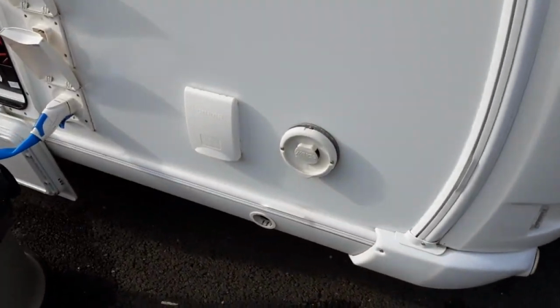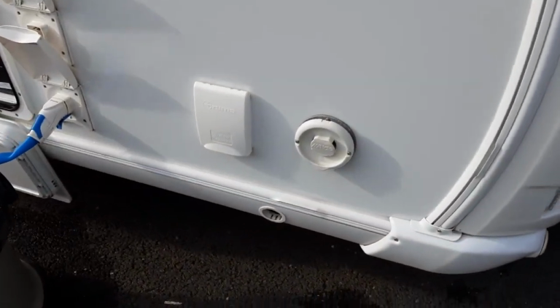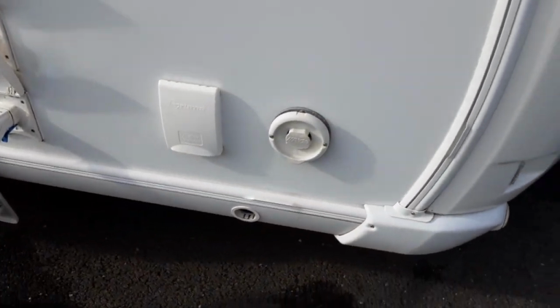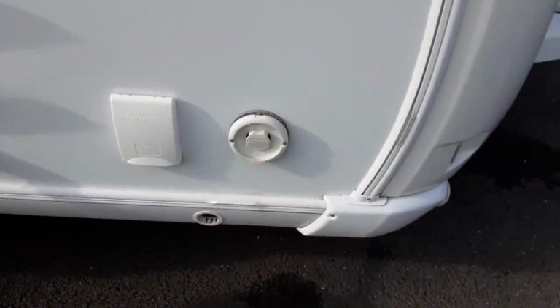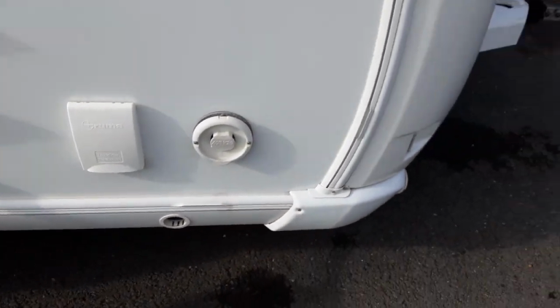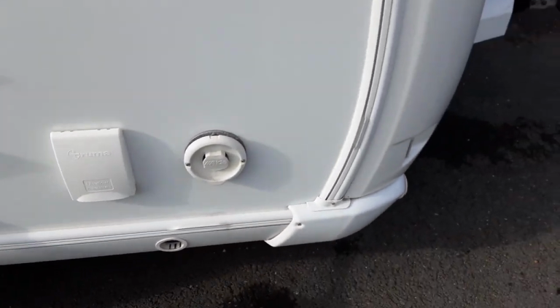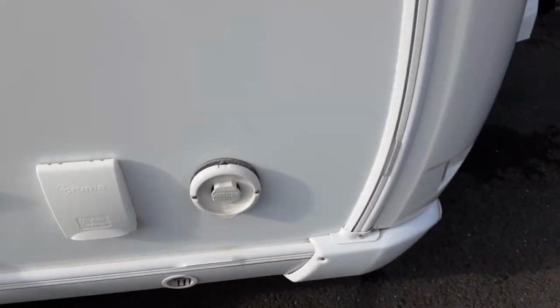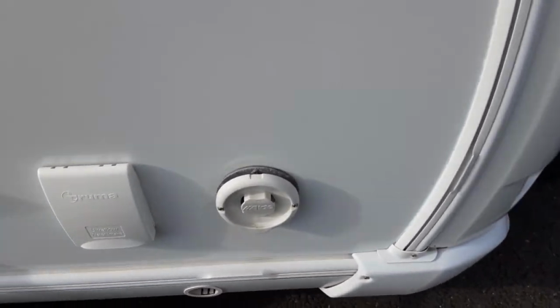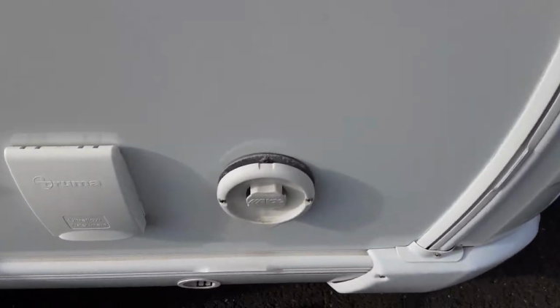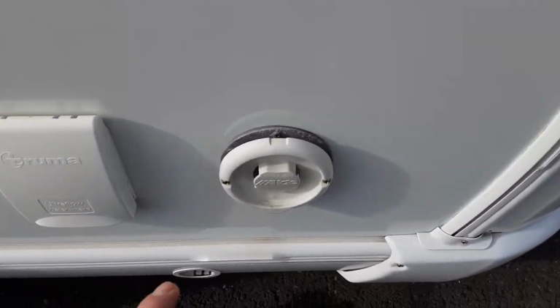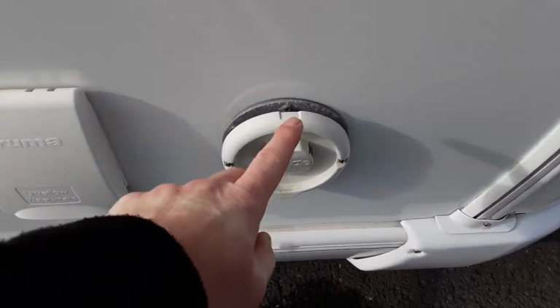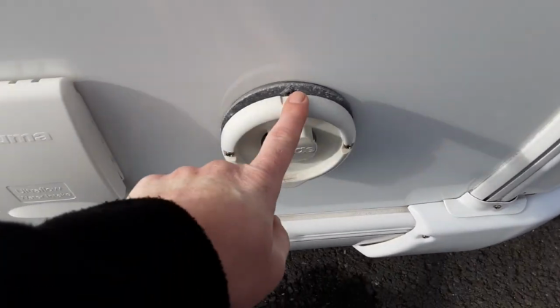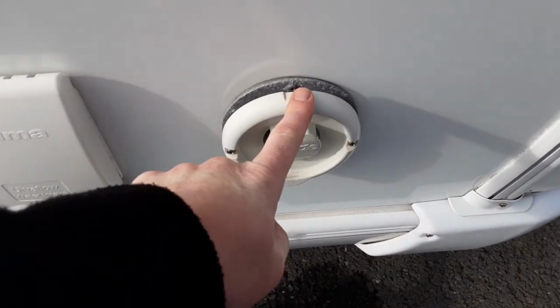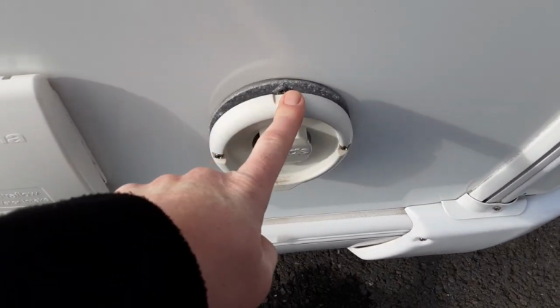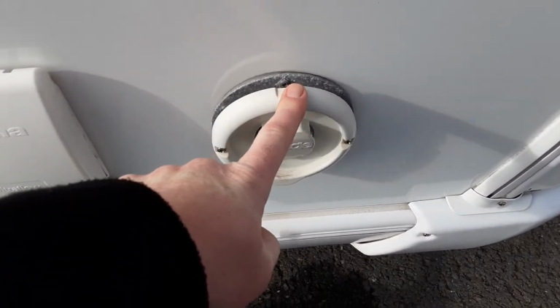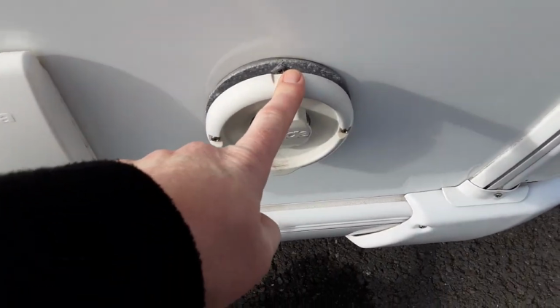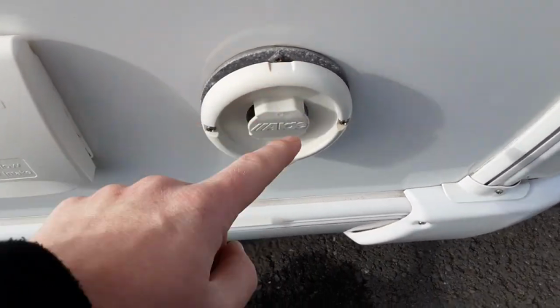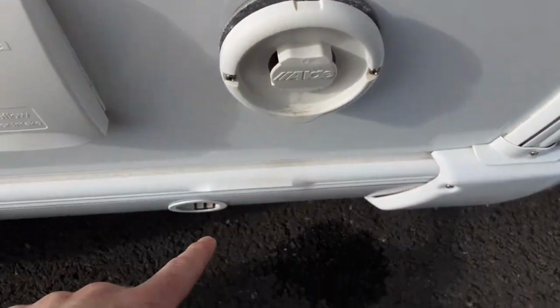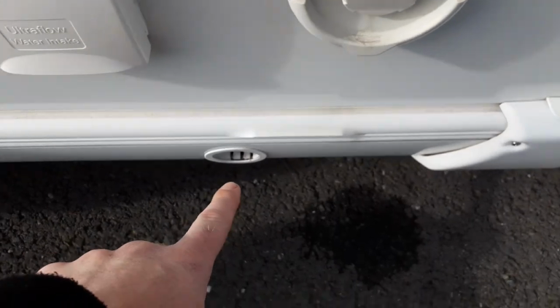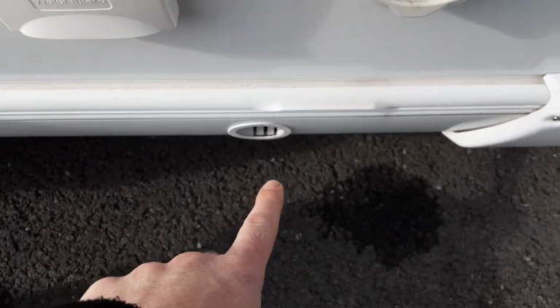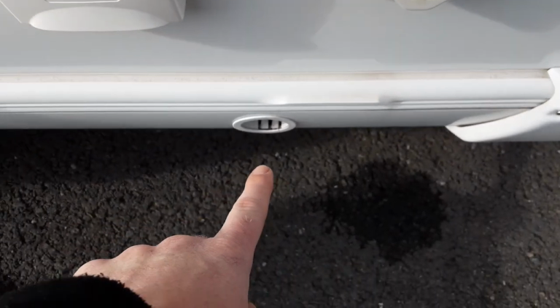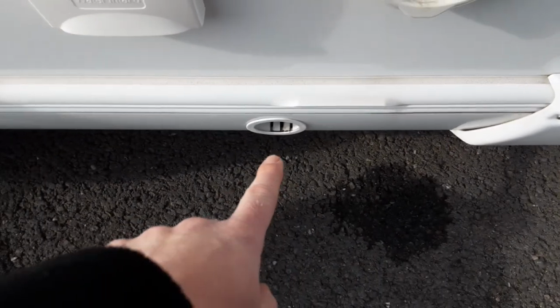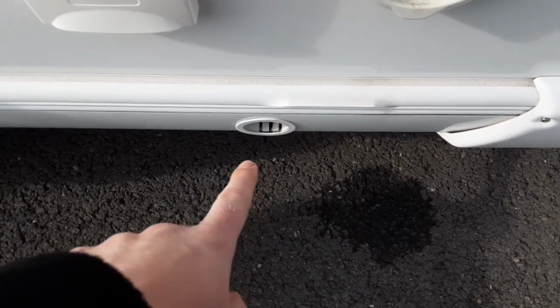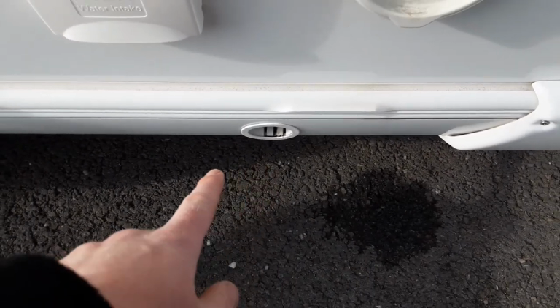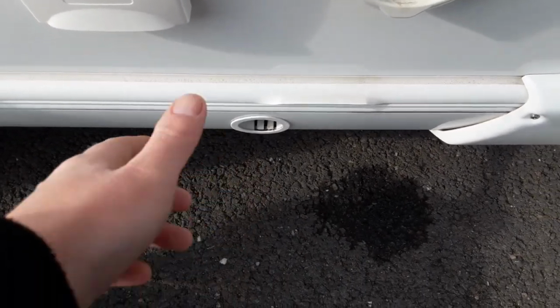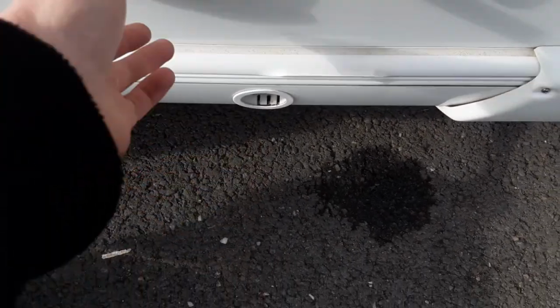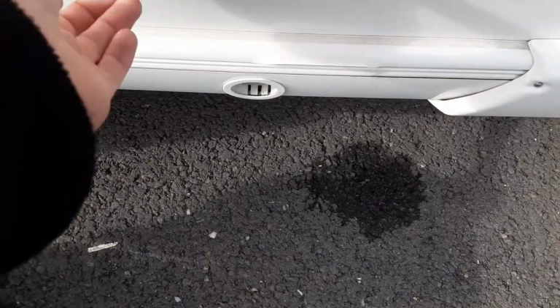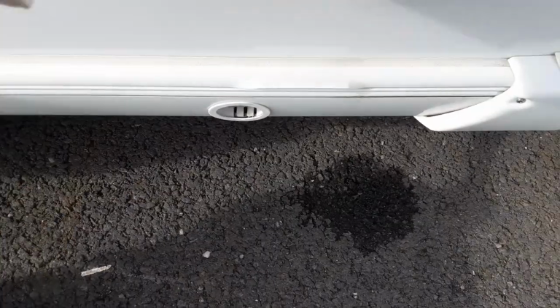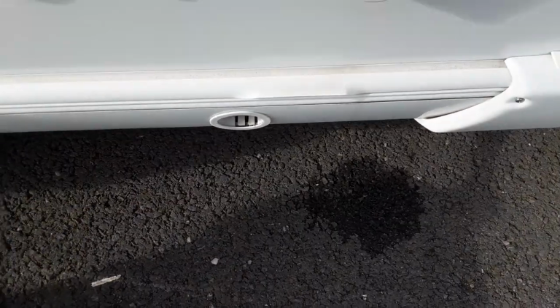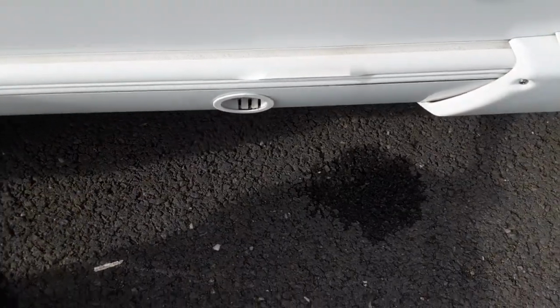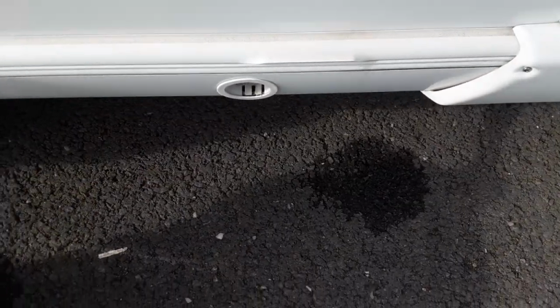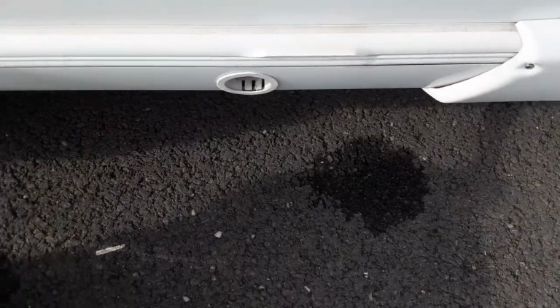On this side of the van at the front, you've got your Aldi heating flue just here. You've got your wind-down leg at the front and the bottom side here.